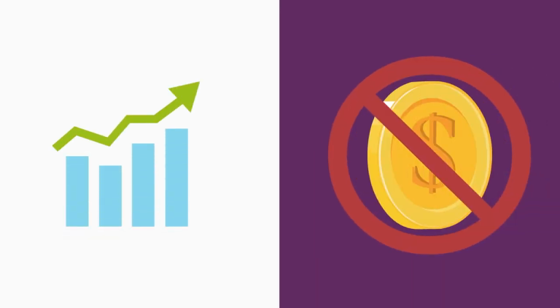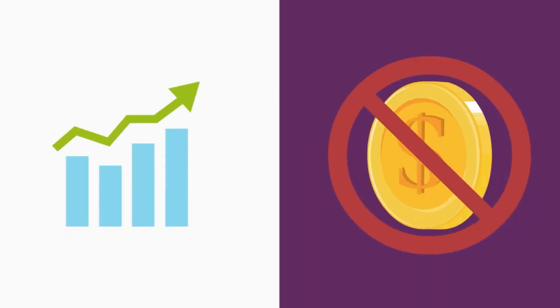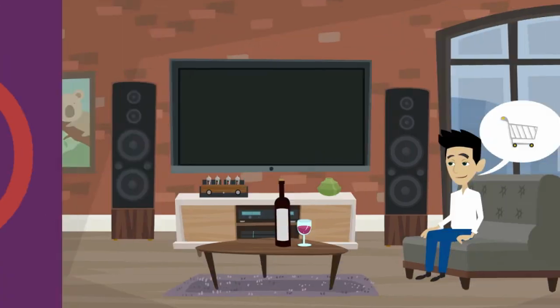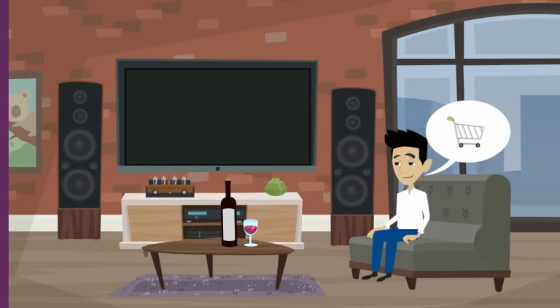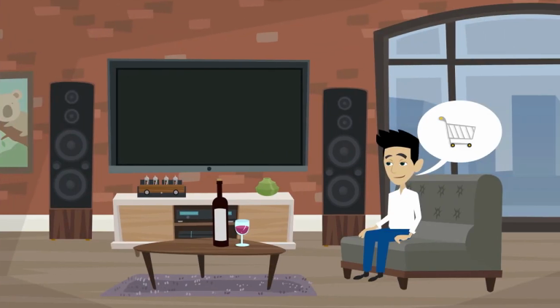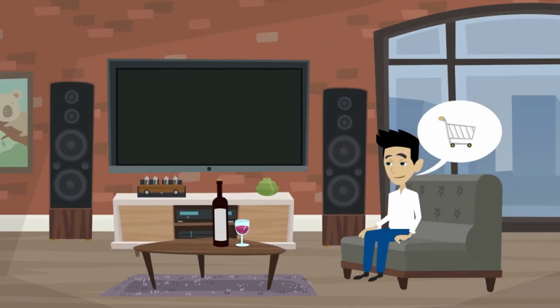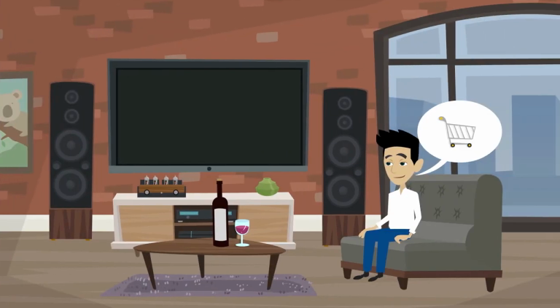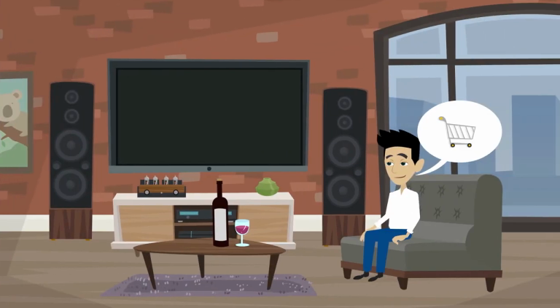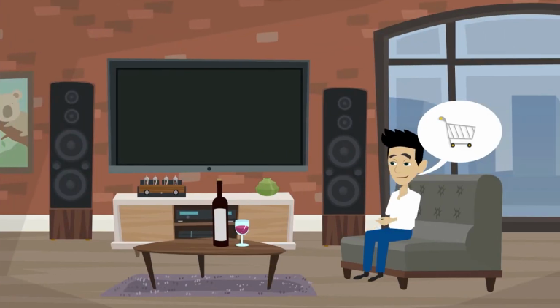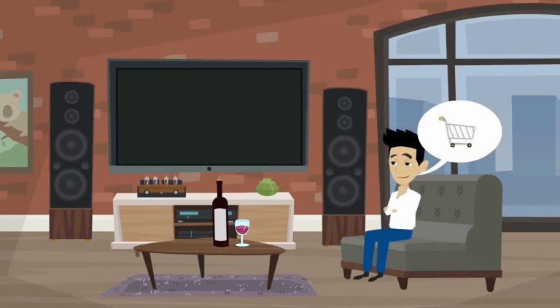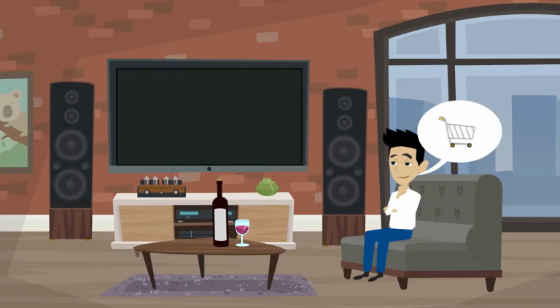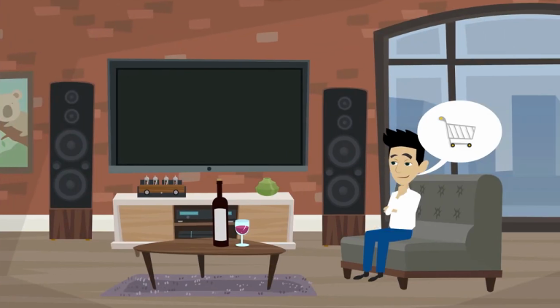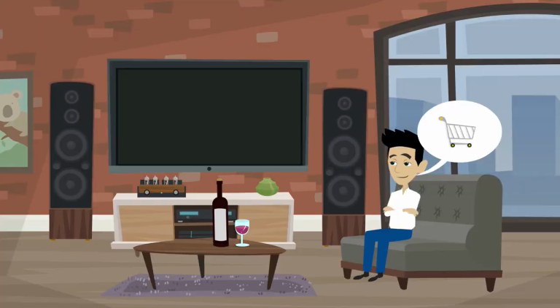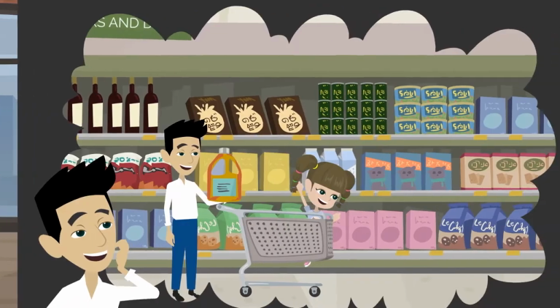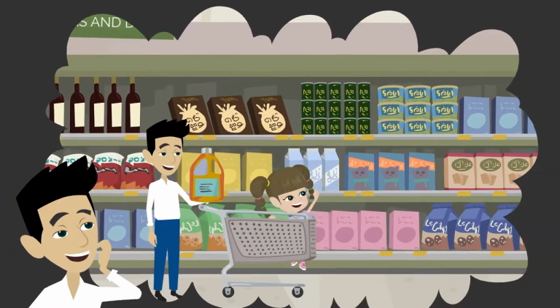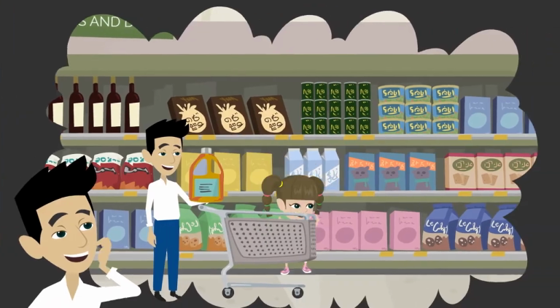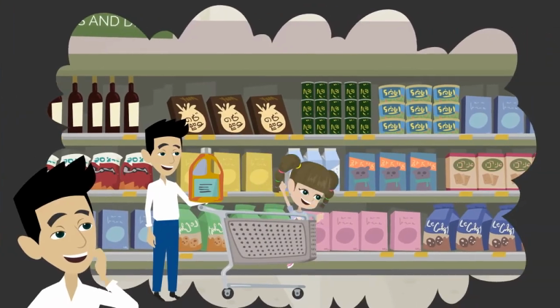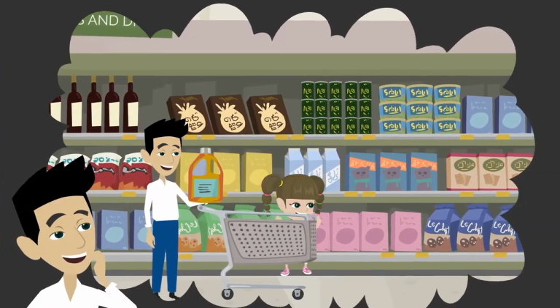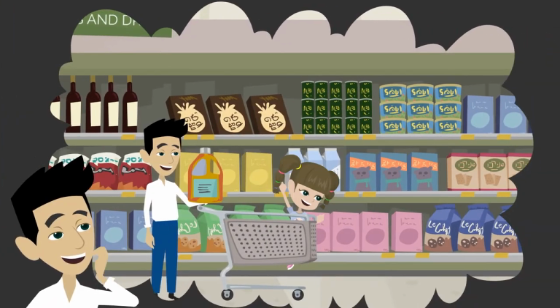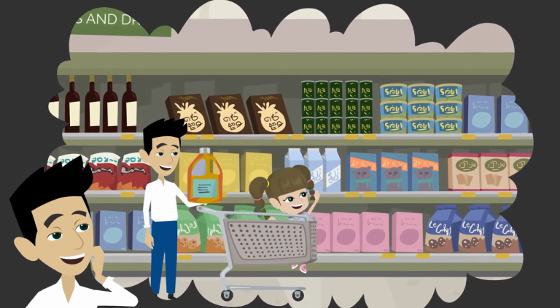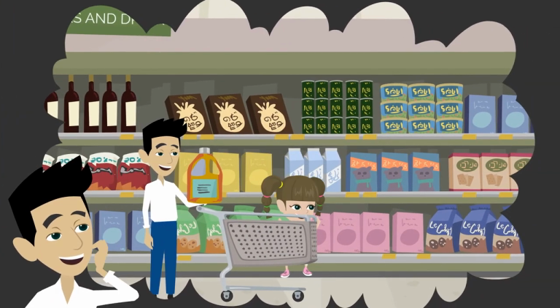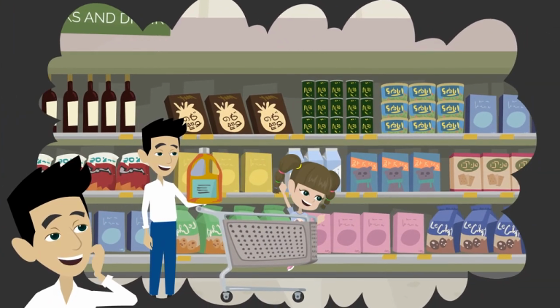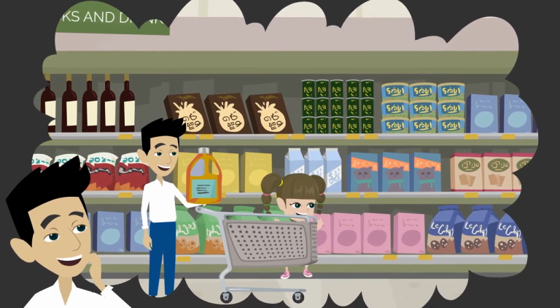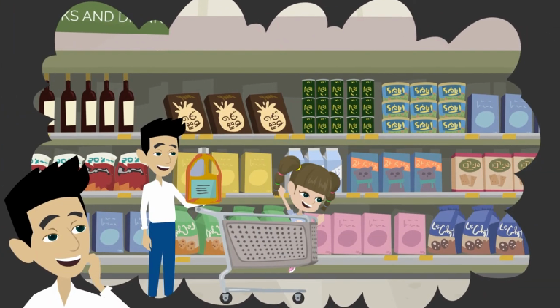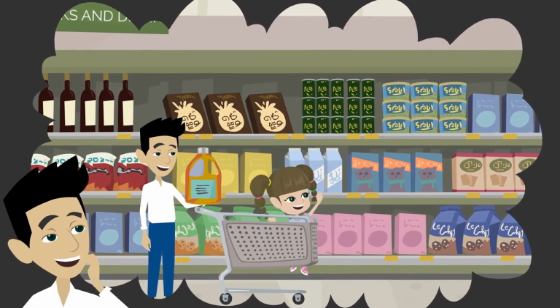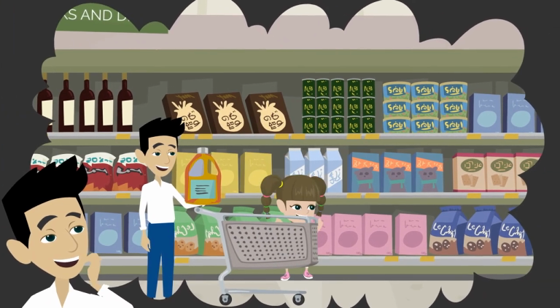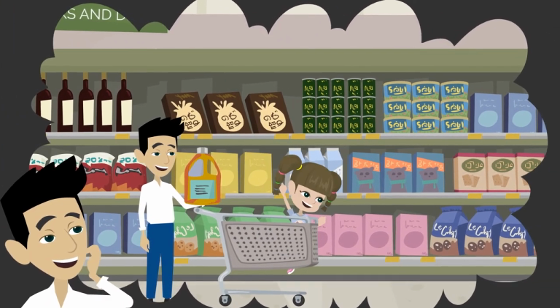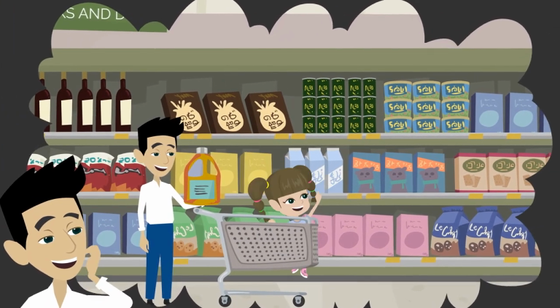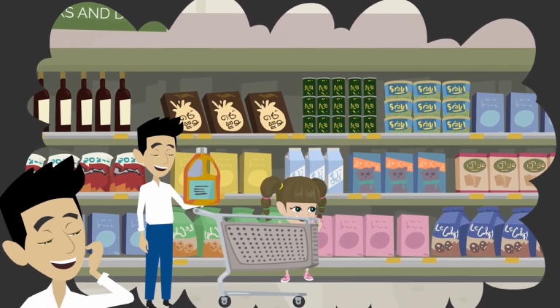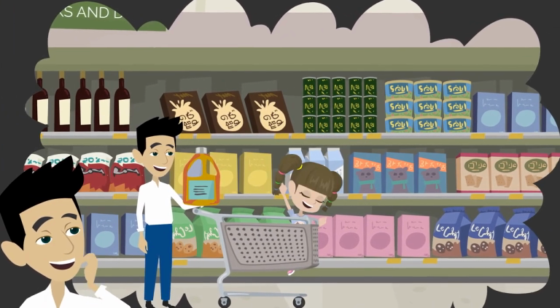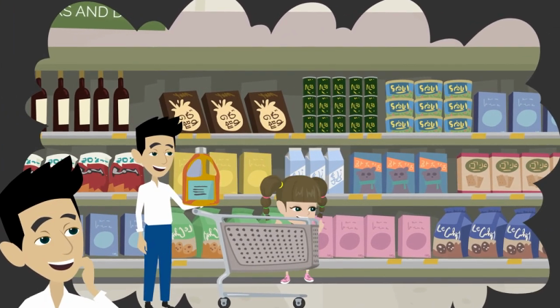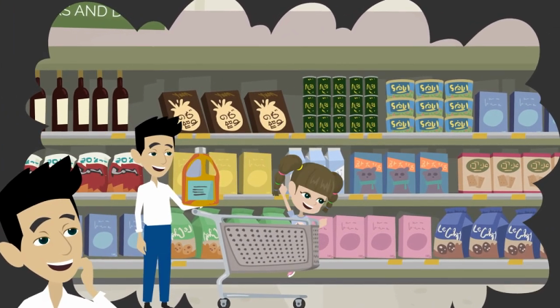And if you happen to find yourself purchasing that new toilet cleaner or colorful box of cereal for your child, then a planogrammer has done their job well.